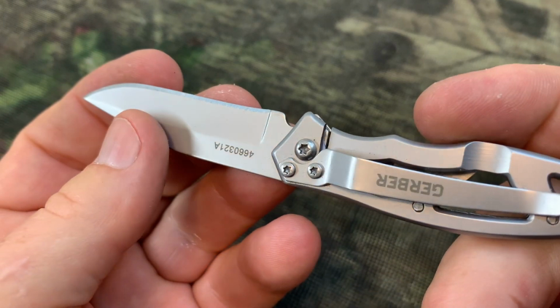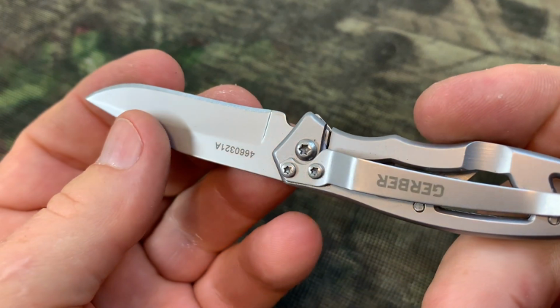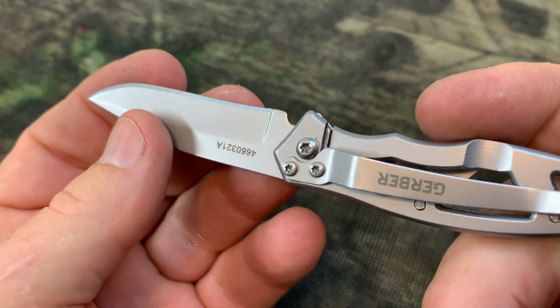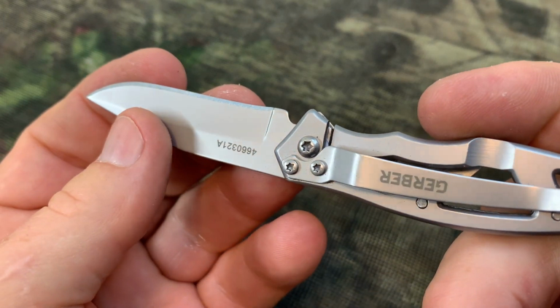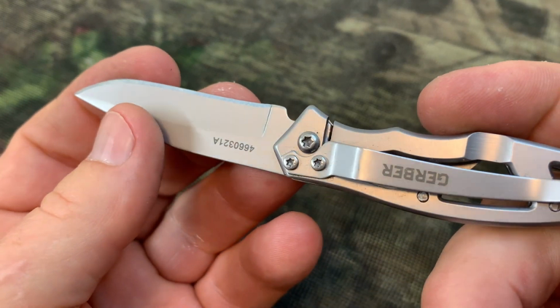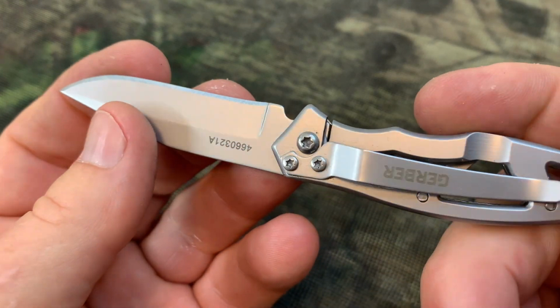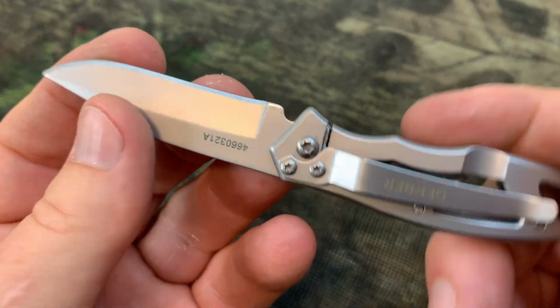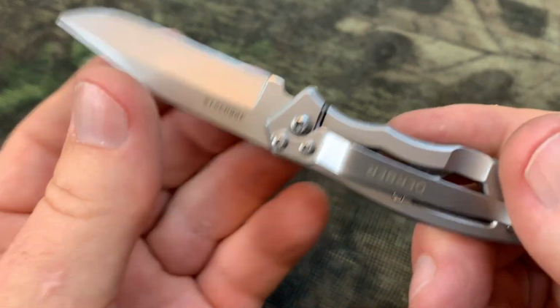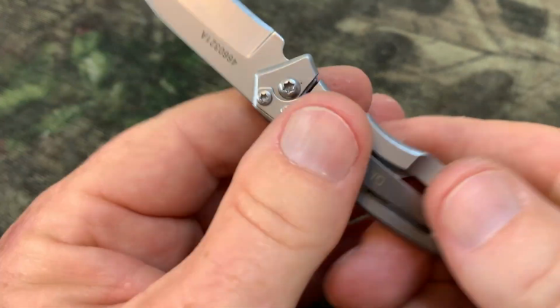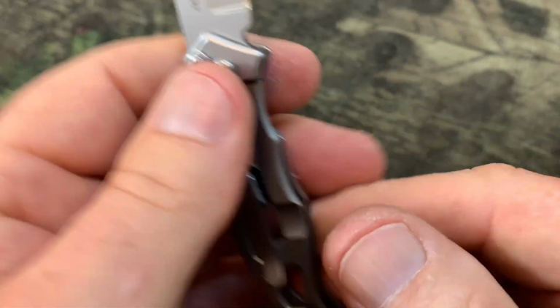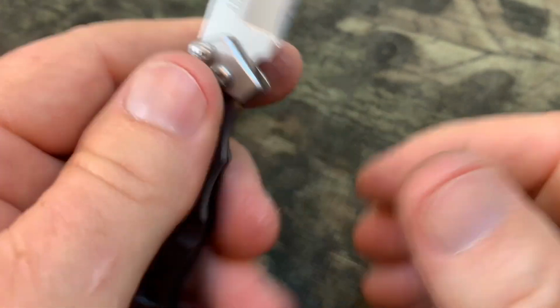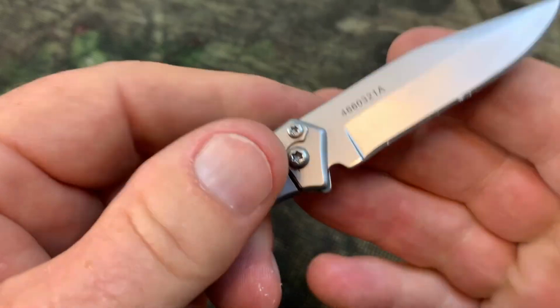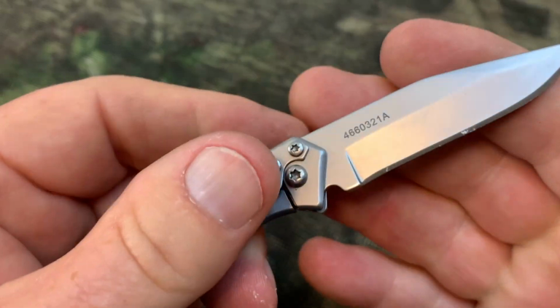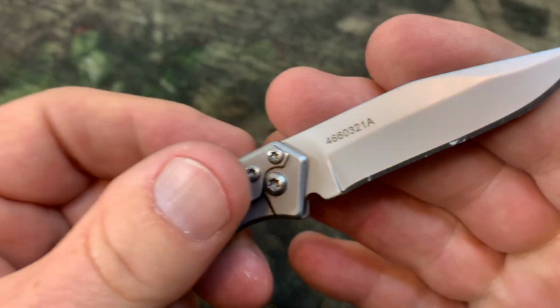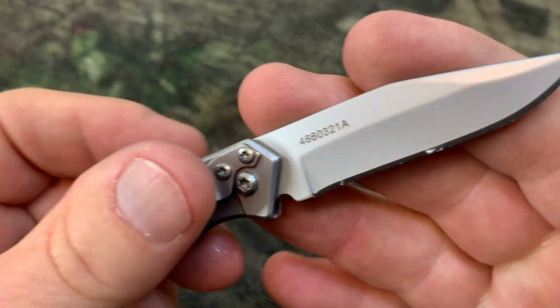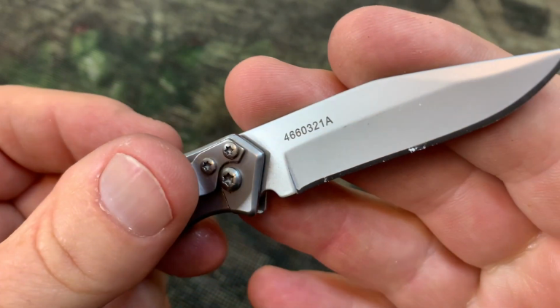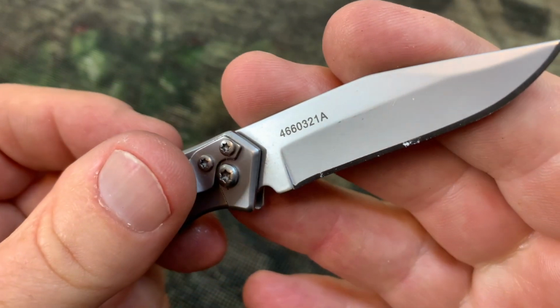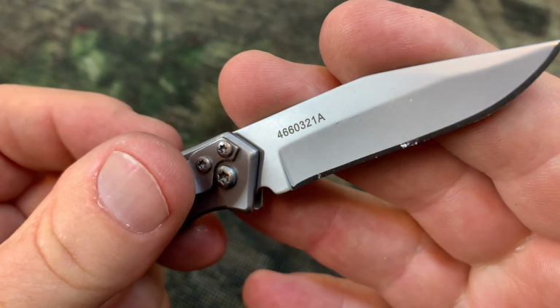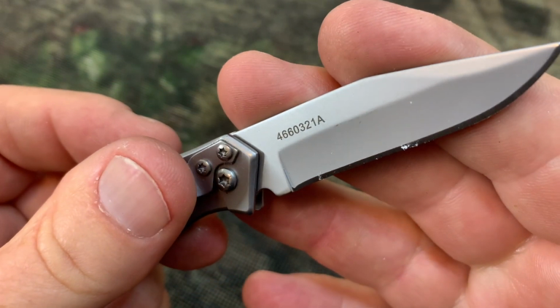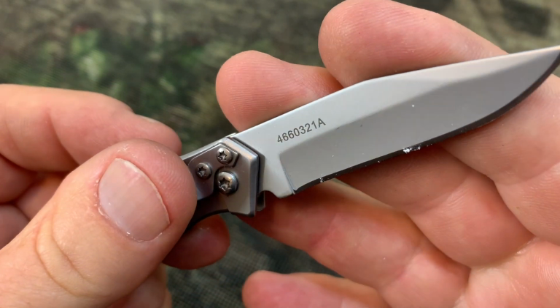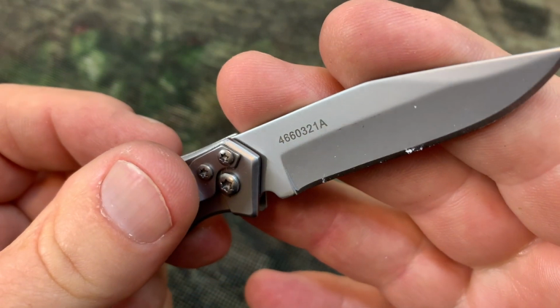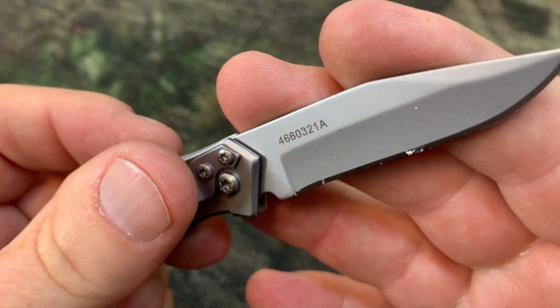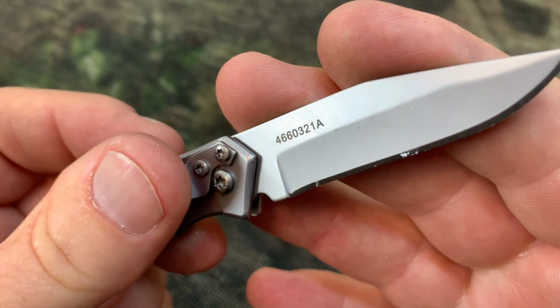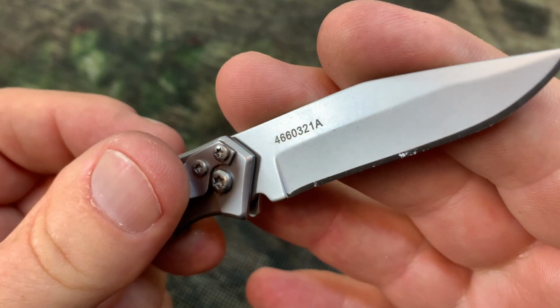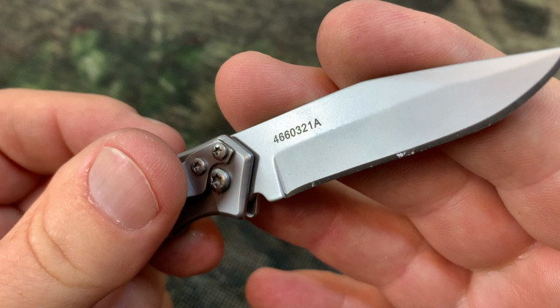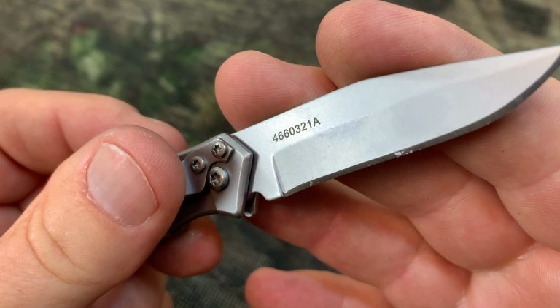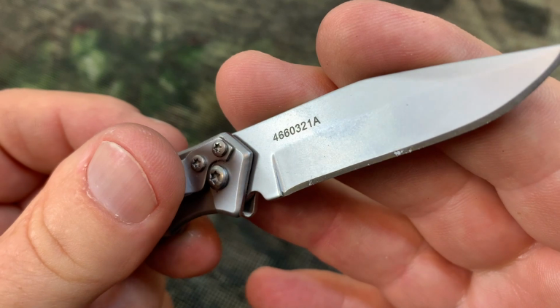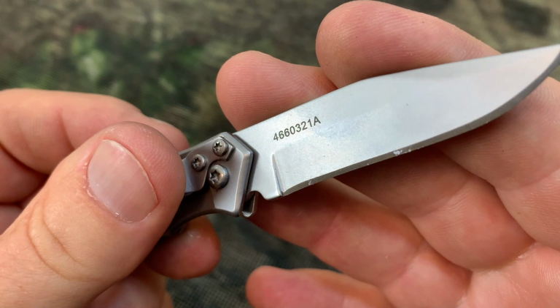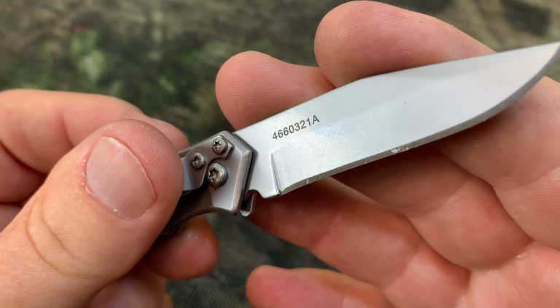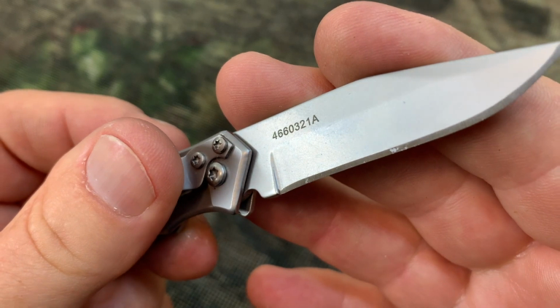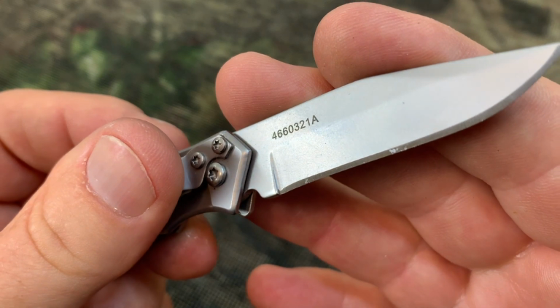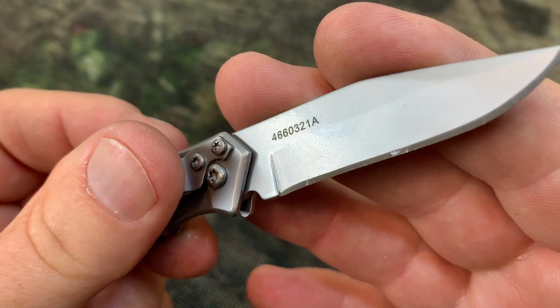I like the Gerber knife. I think you will too. So if you are looking at it, I hope you found my video helpful.